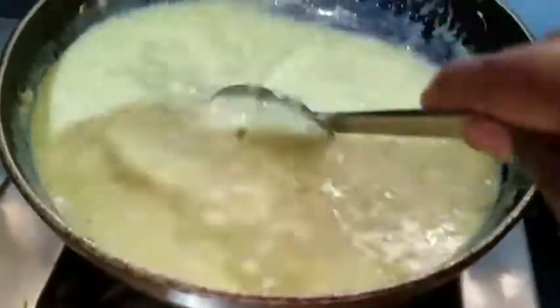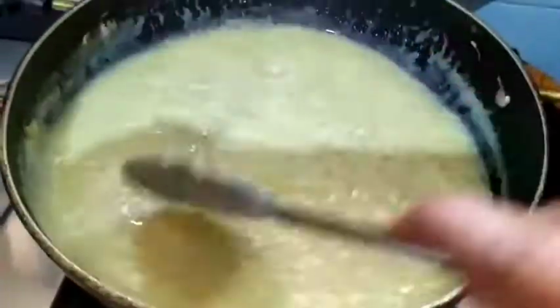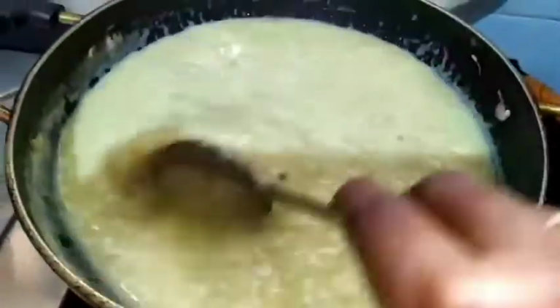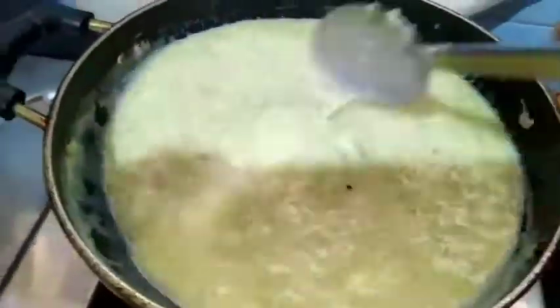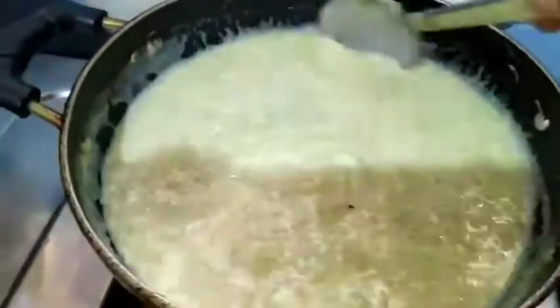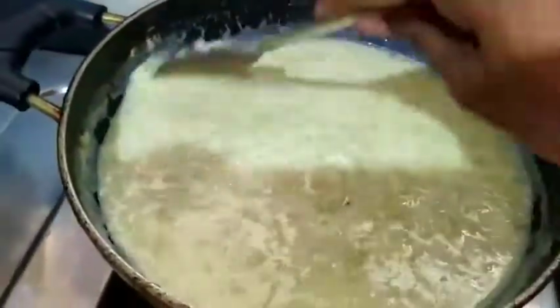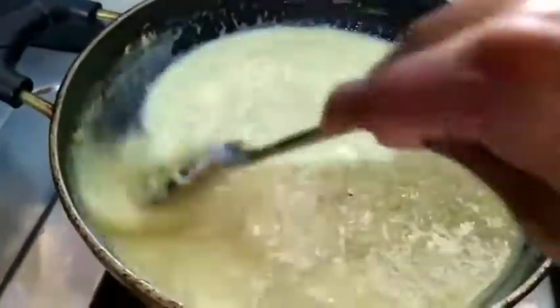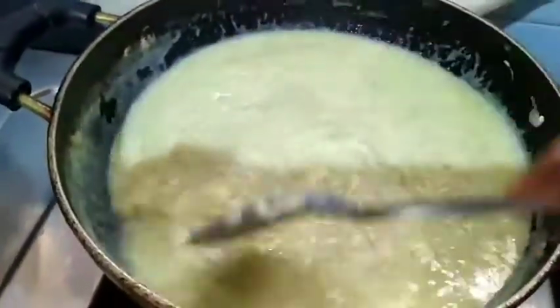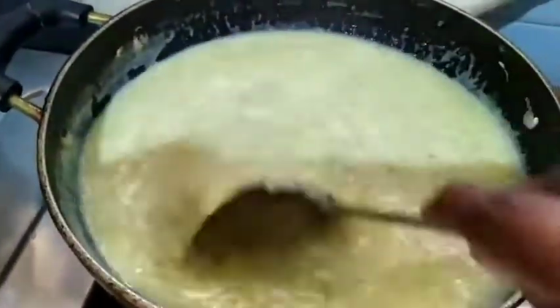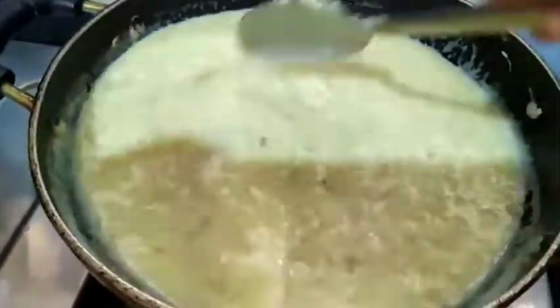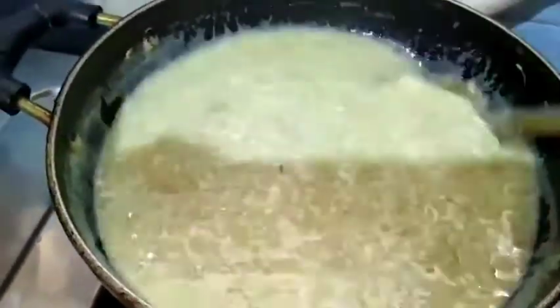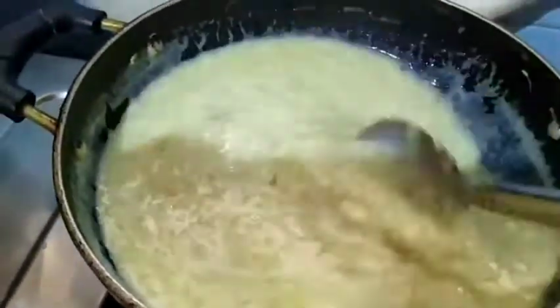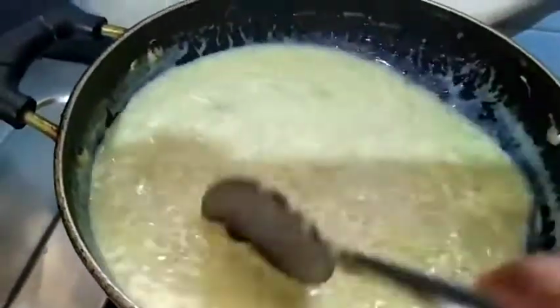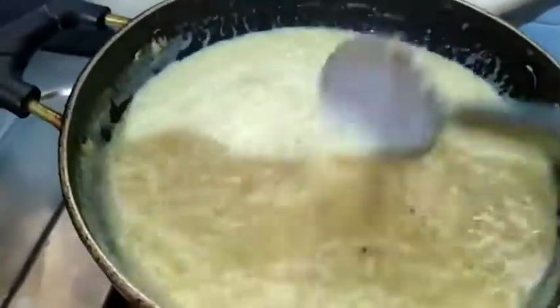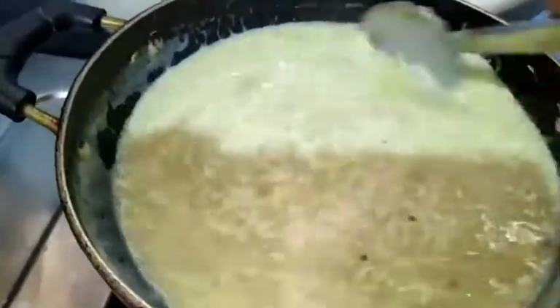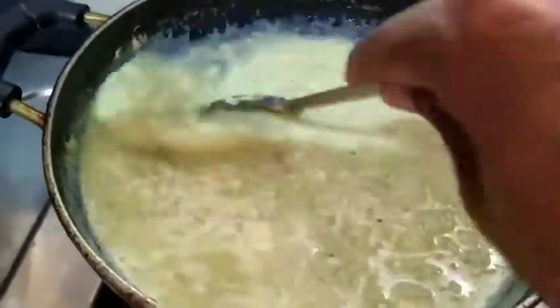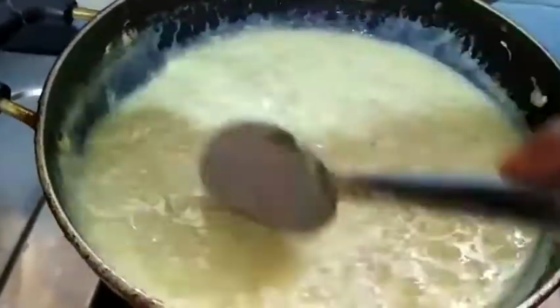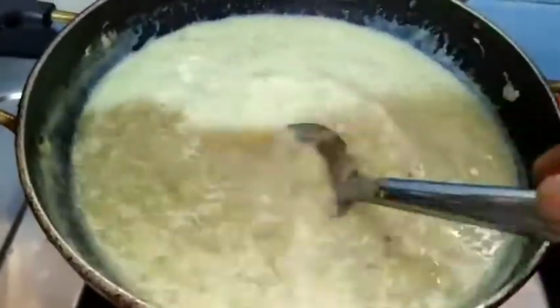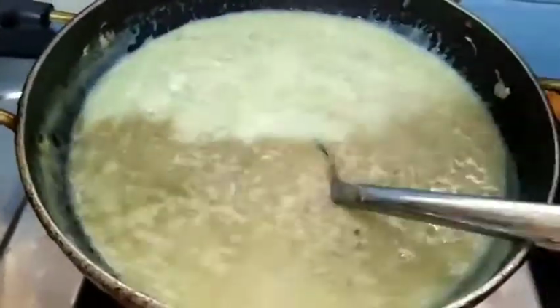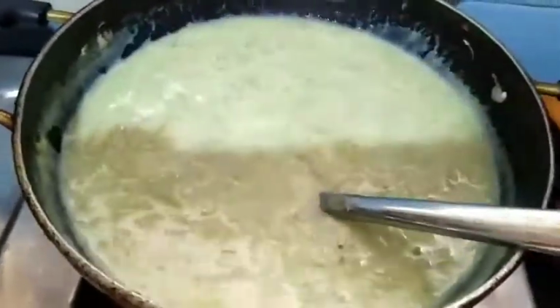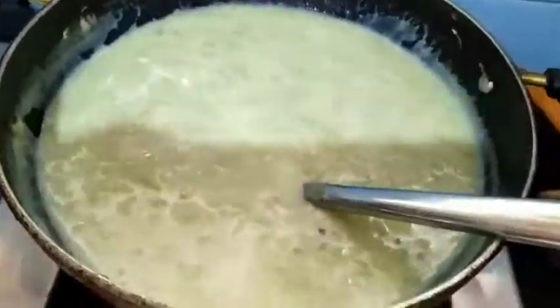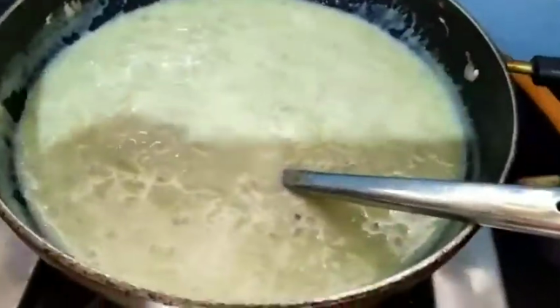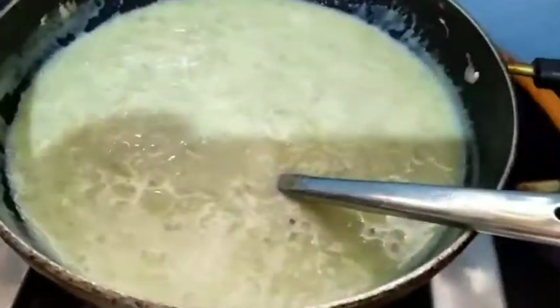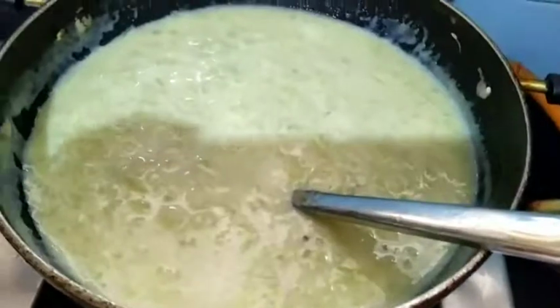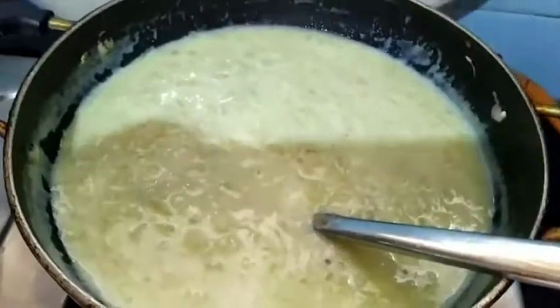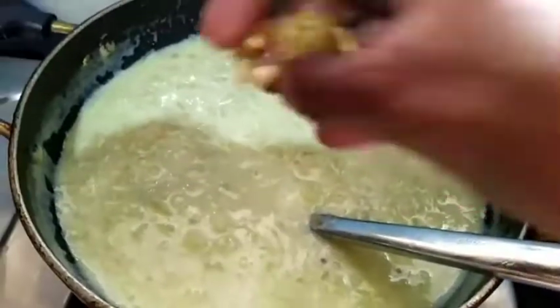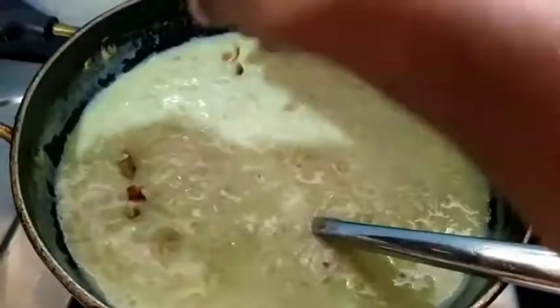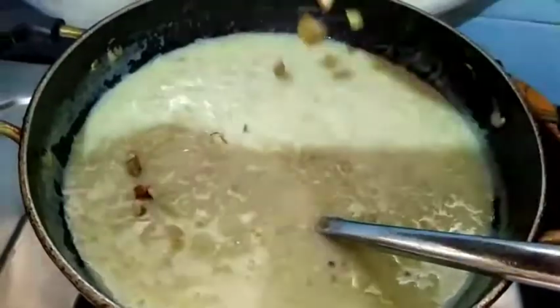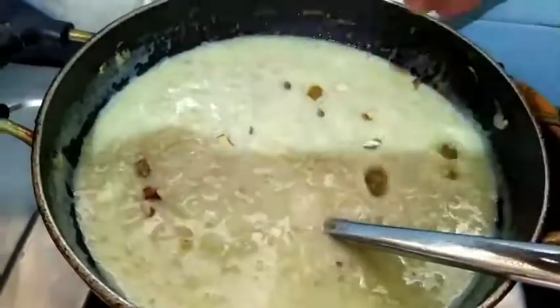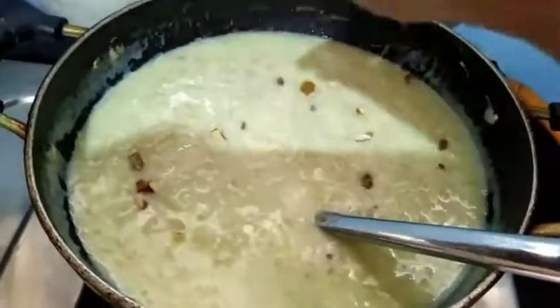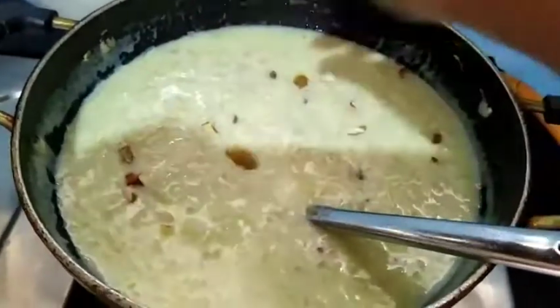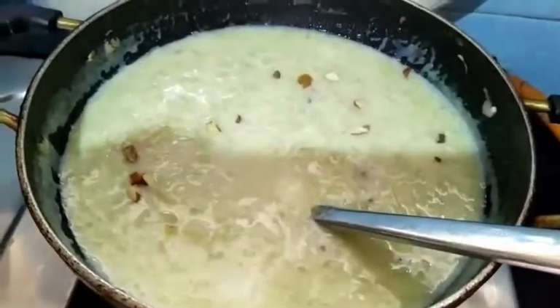Now it is done. Finally I am adding roasted nuts.